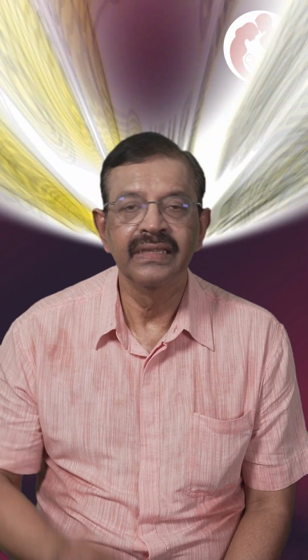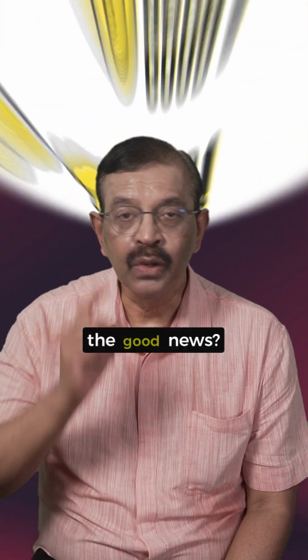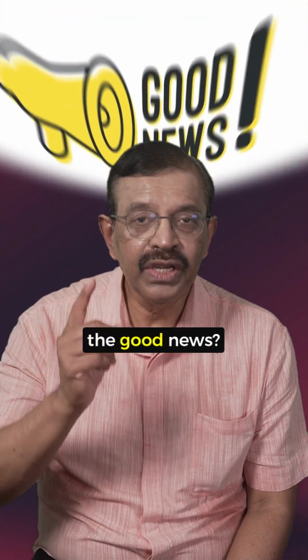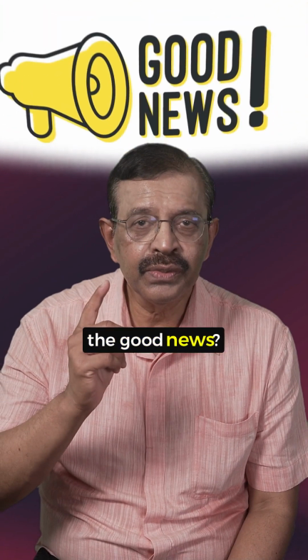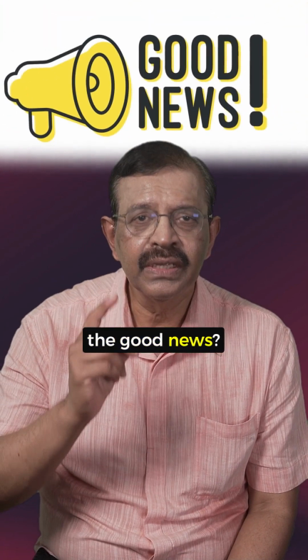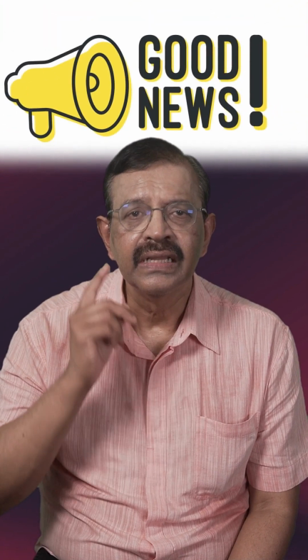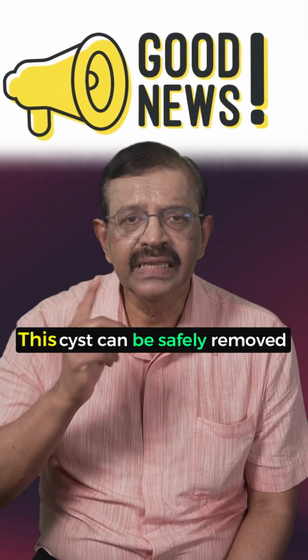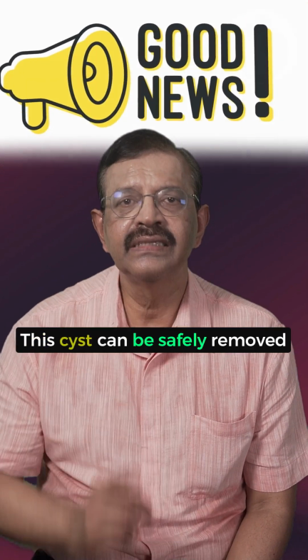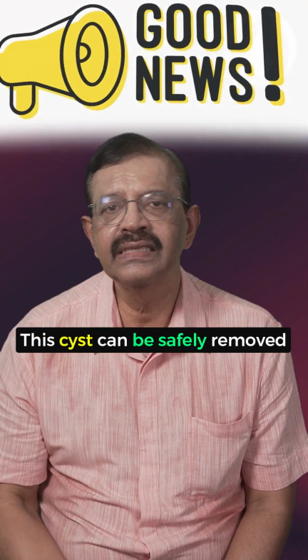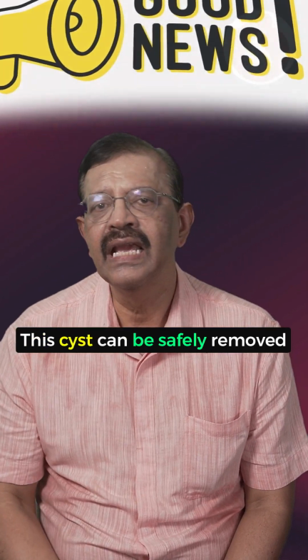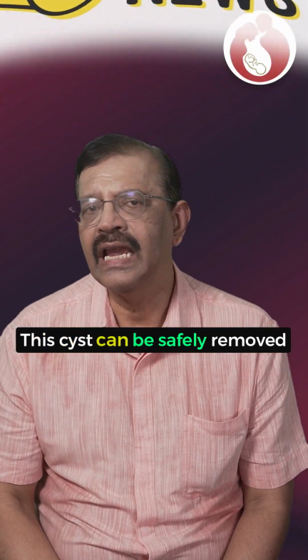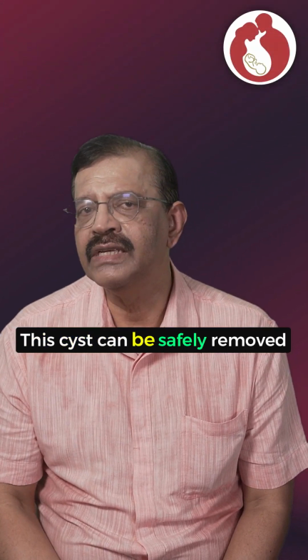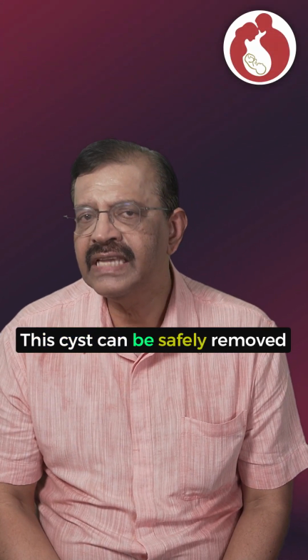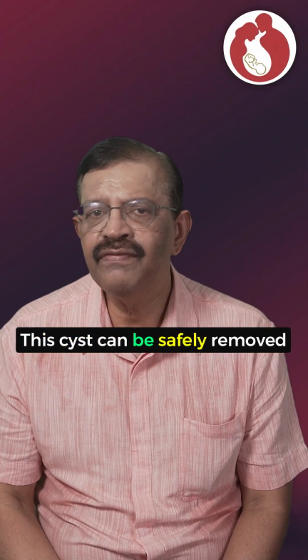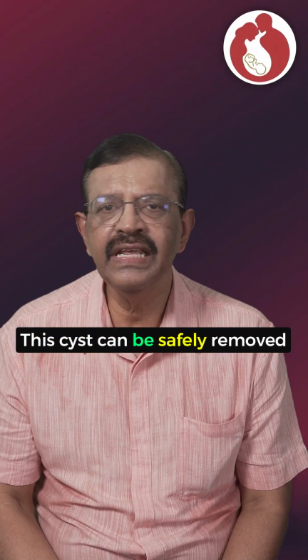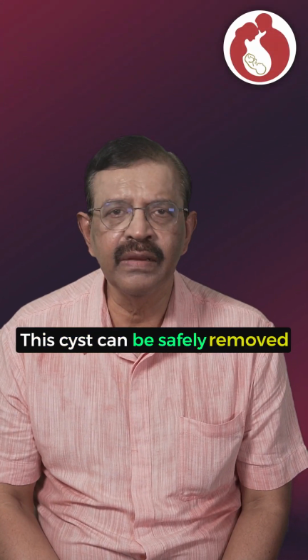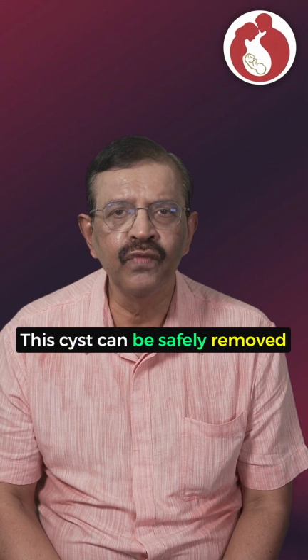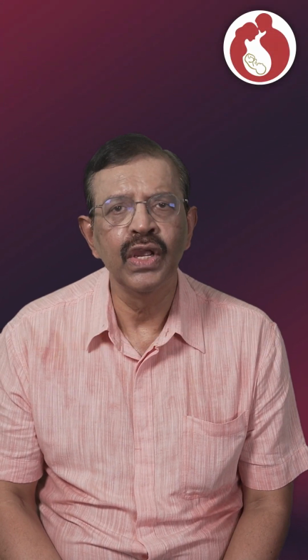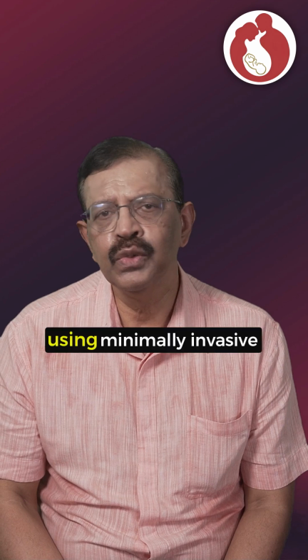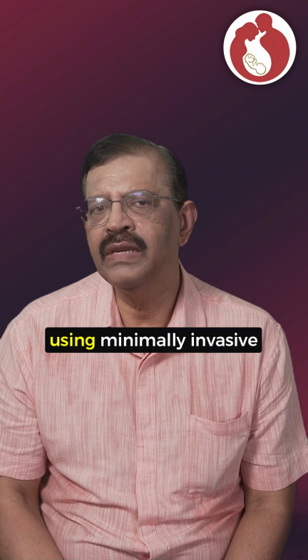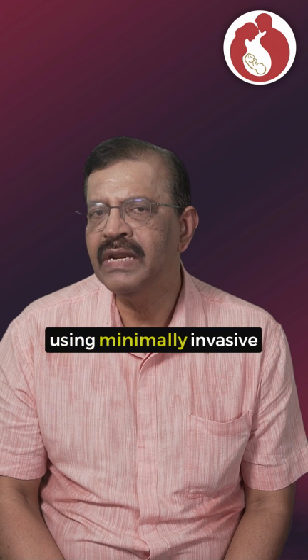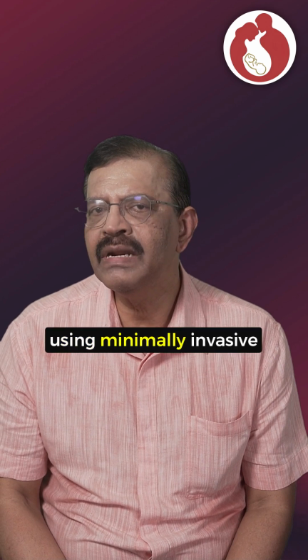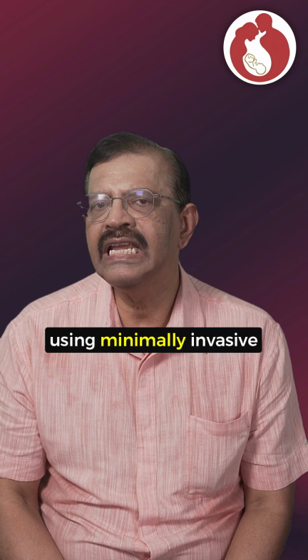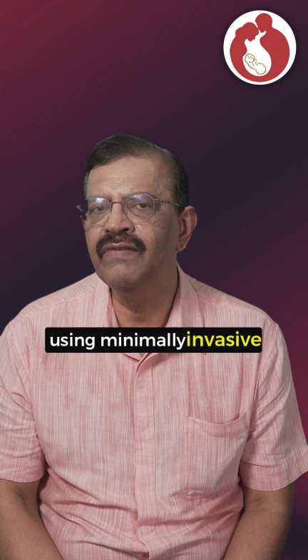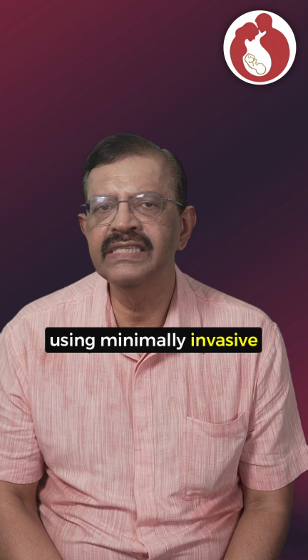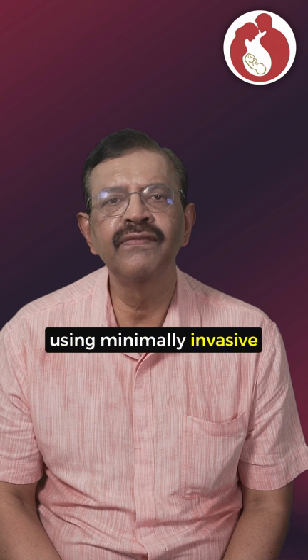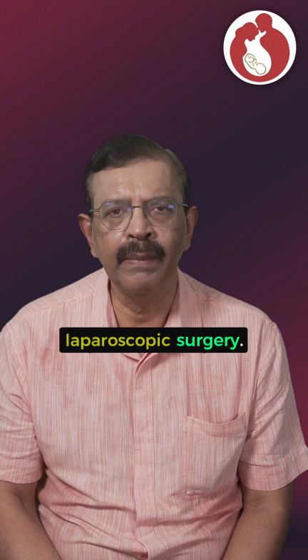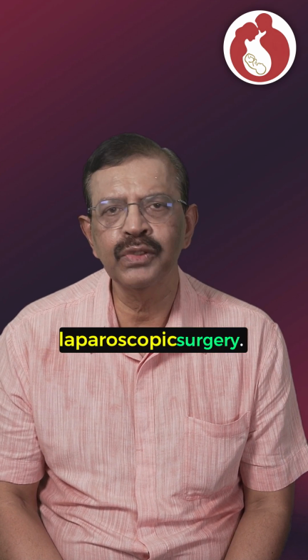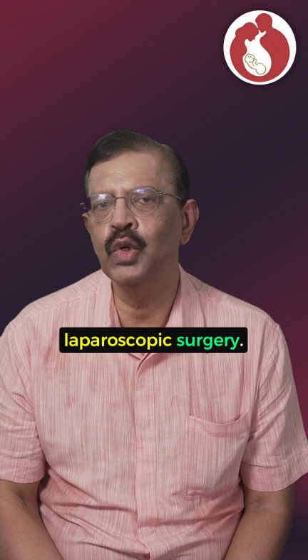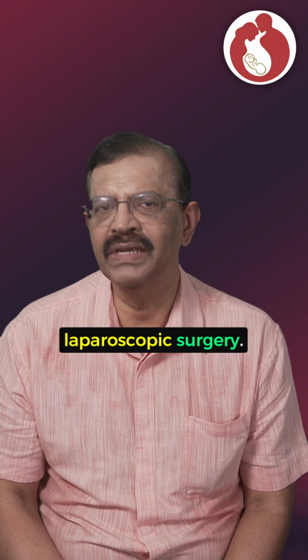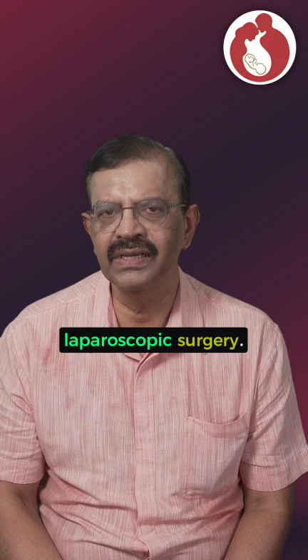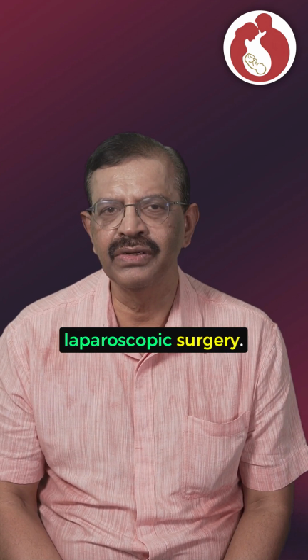The good news — this cyst can be safely removed using minimally invasive laparoscopic surgery.